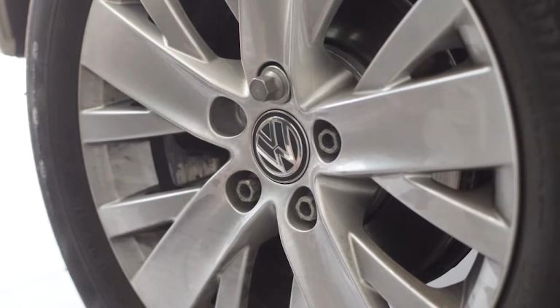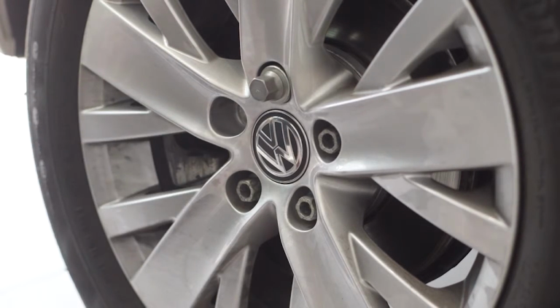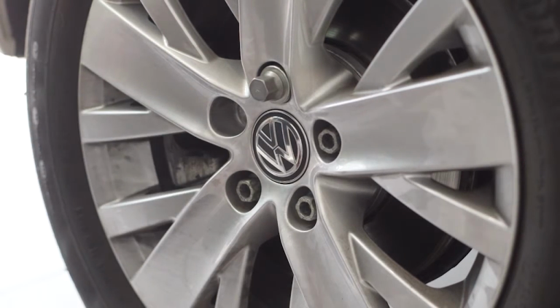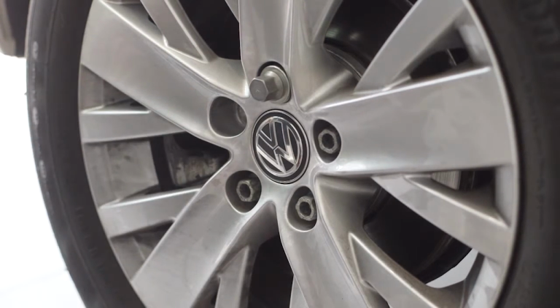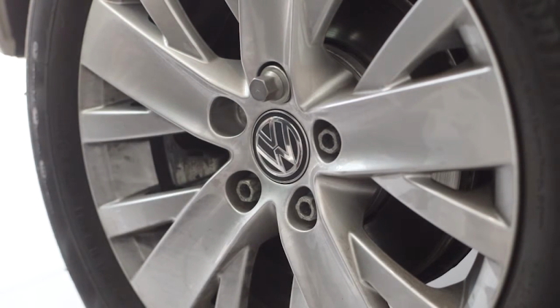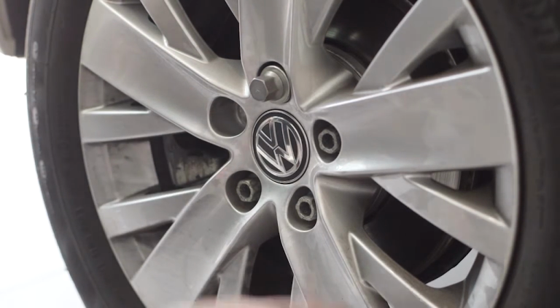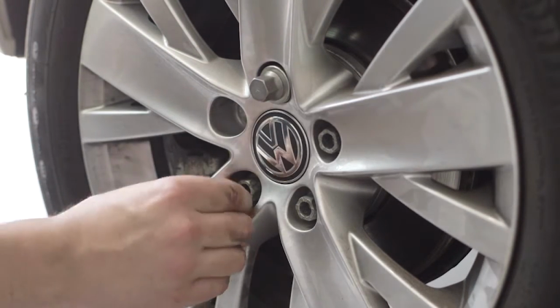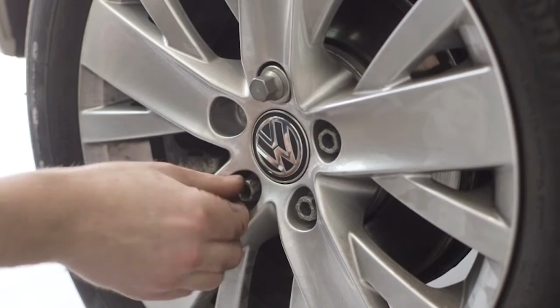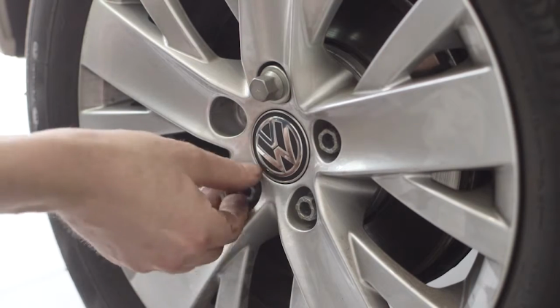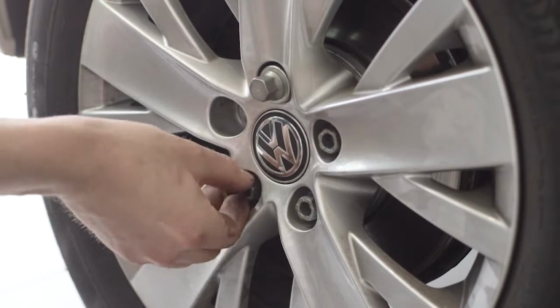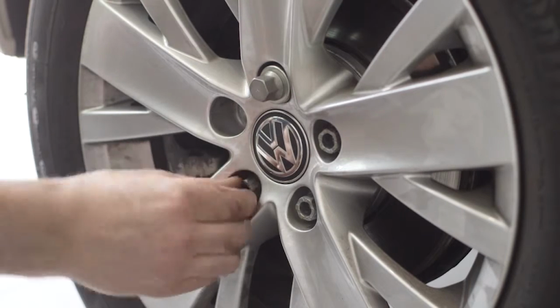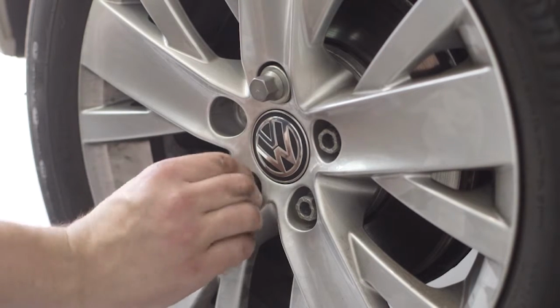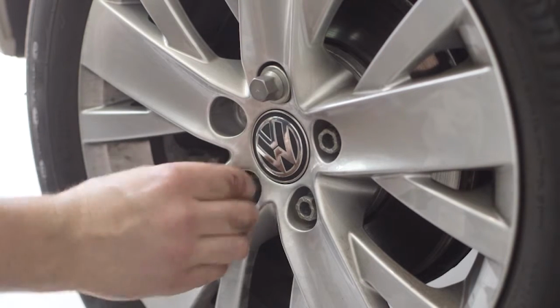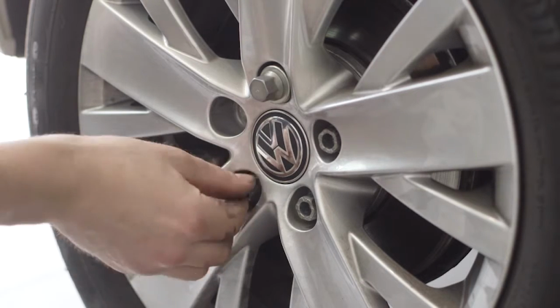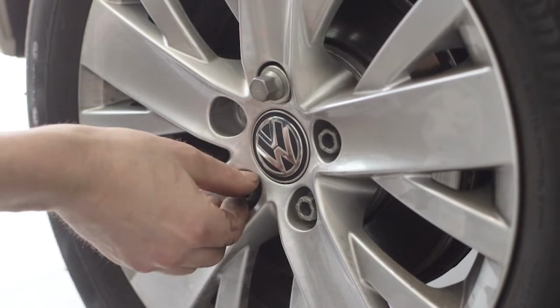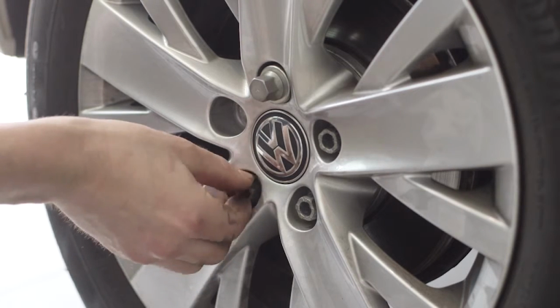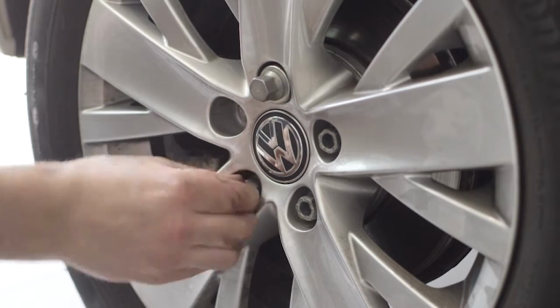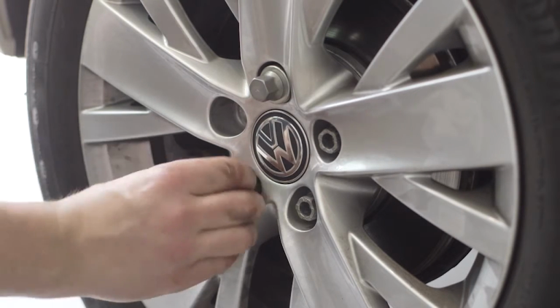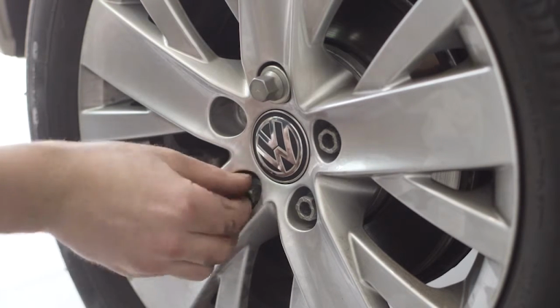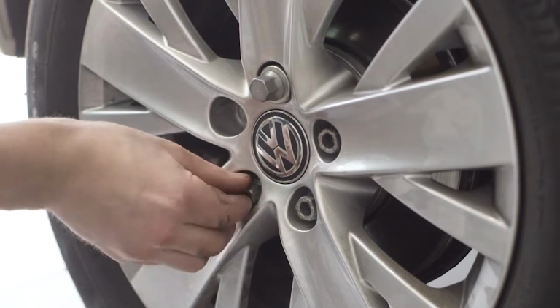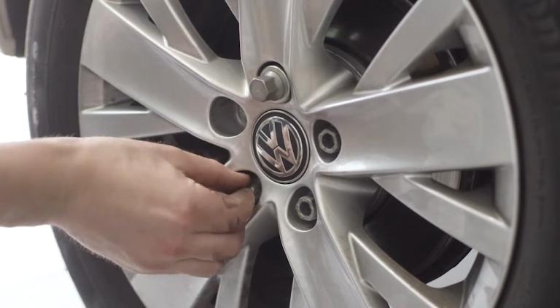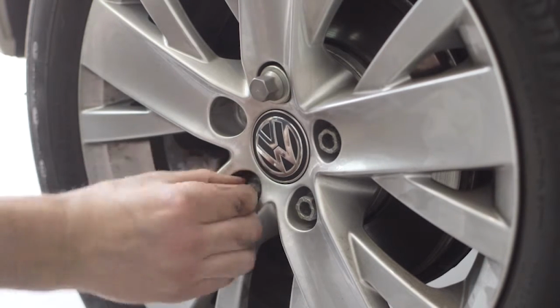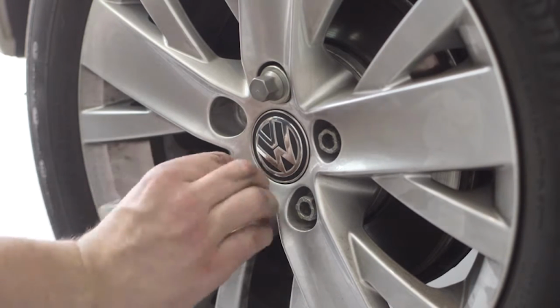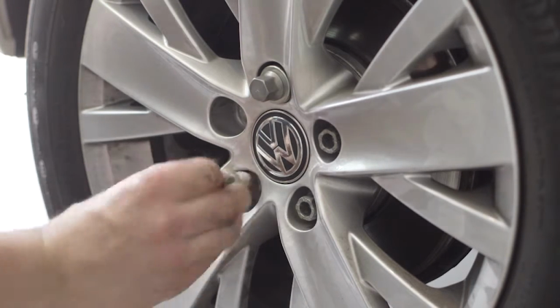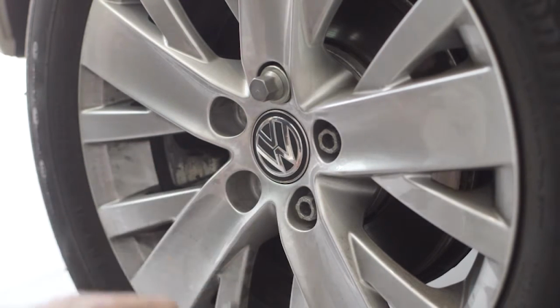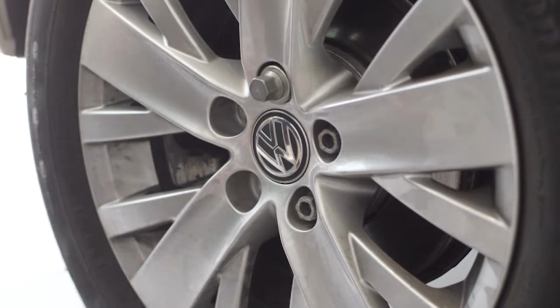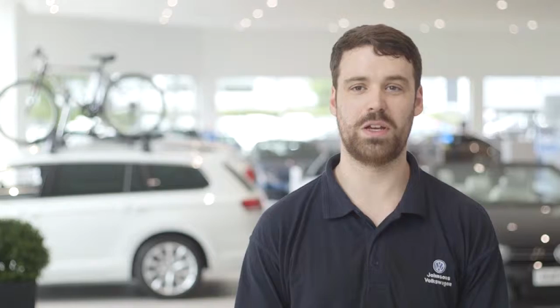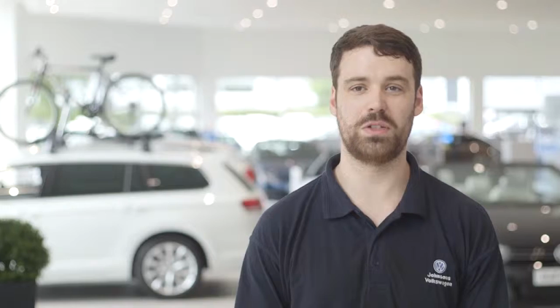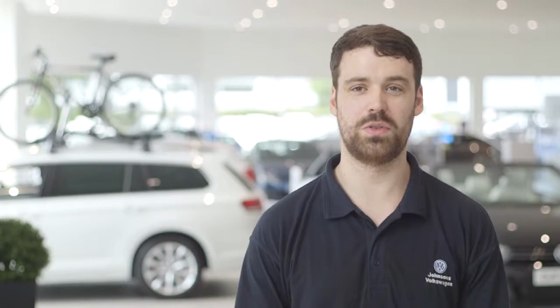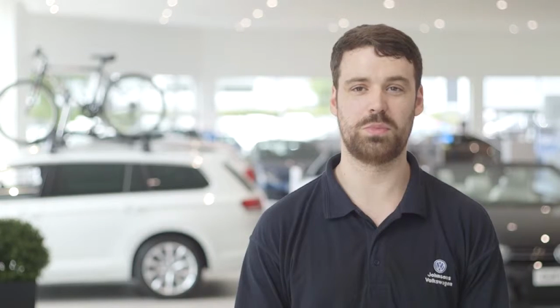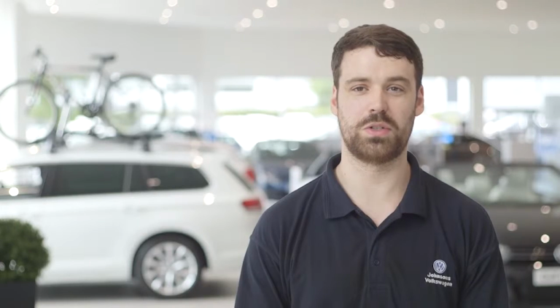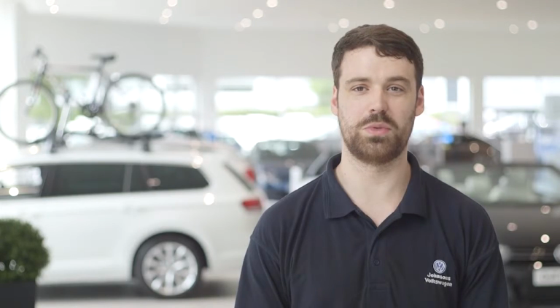Check and if necessary adjust the pressure in the spare tyre, and get the changed tyre replaced or repaired as soon as possible.